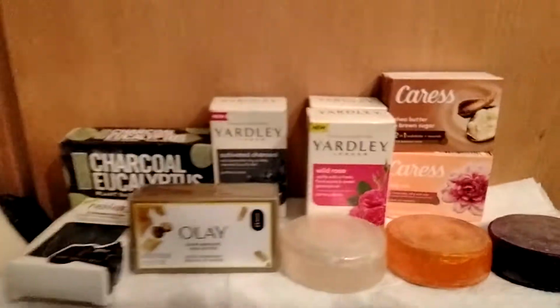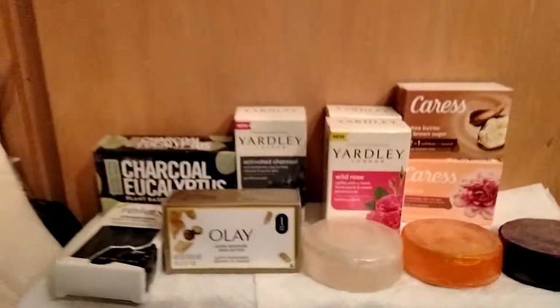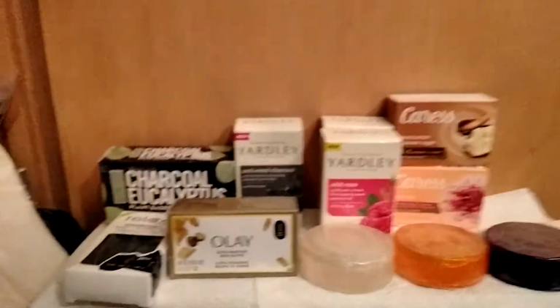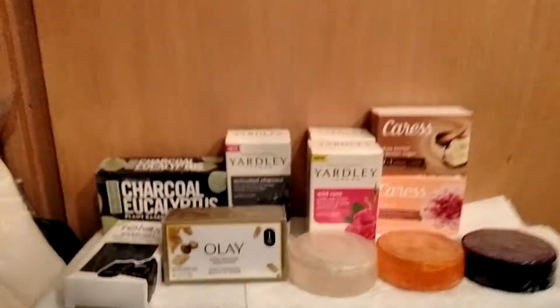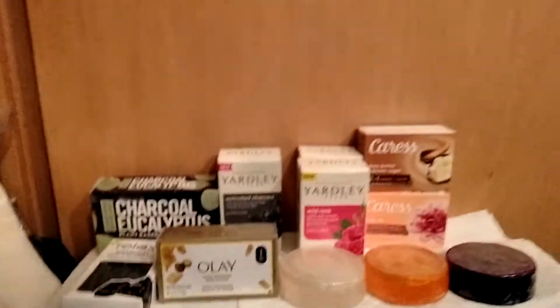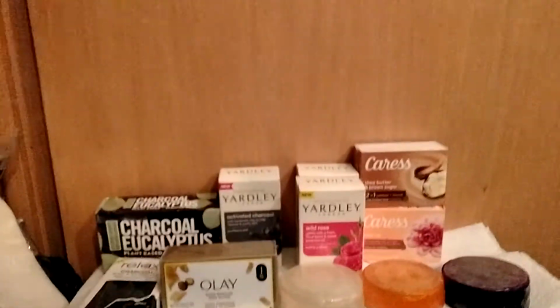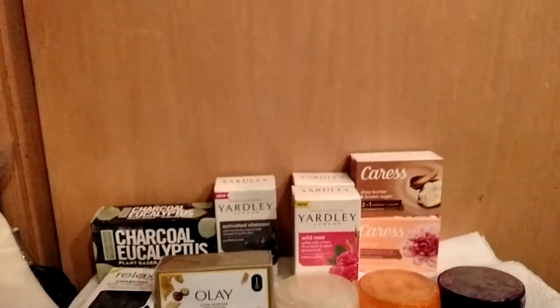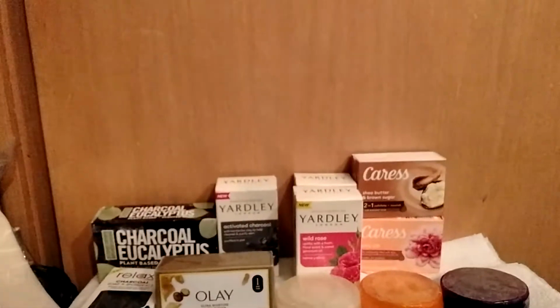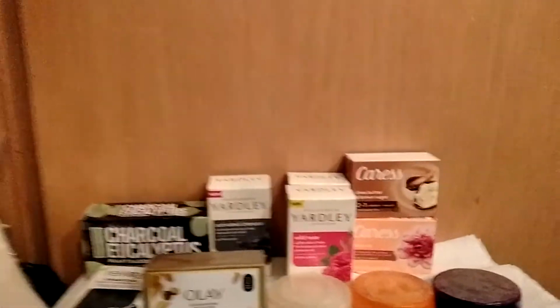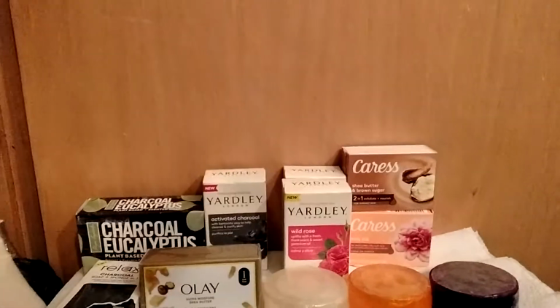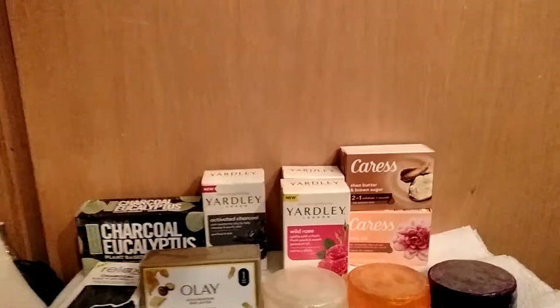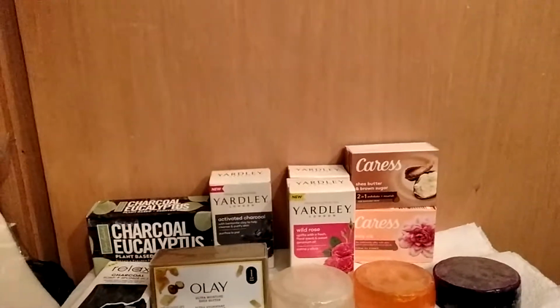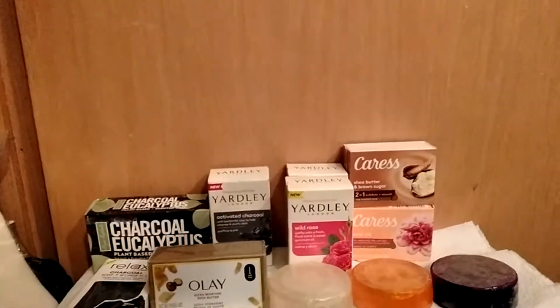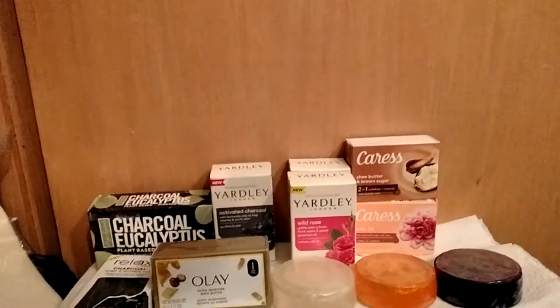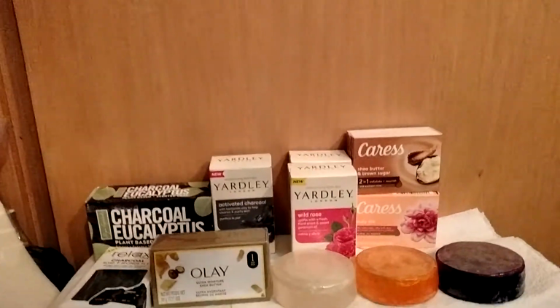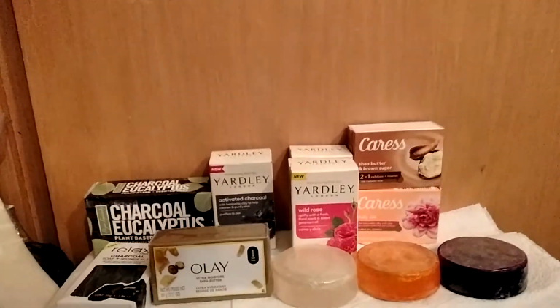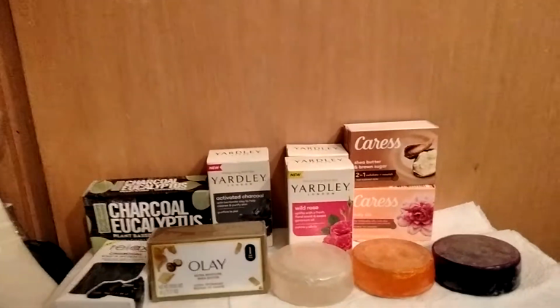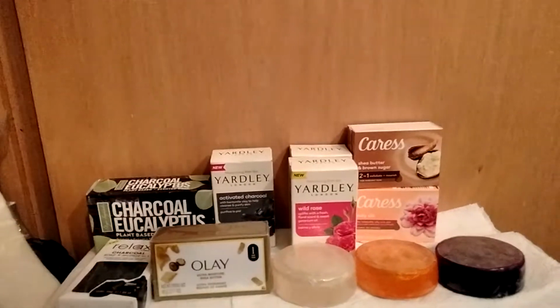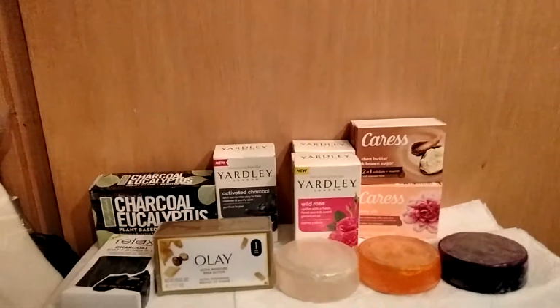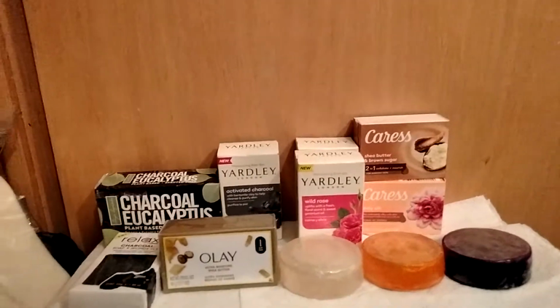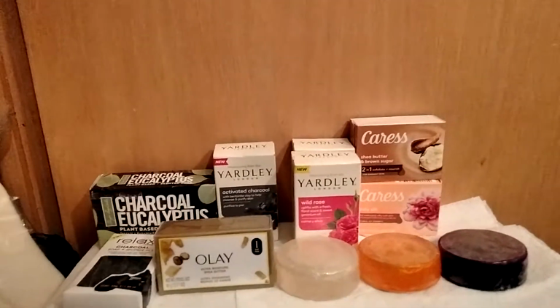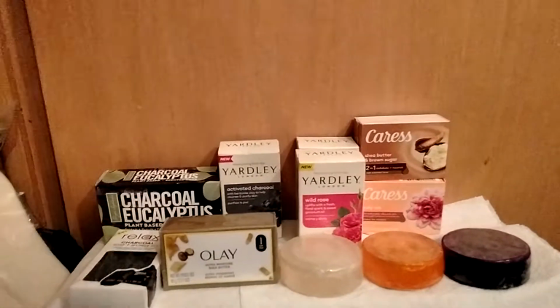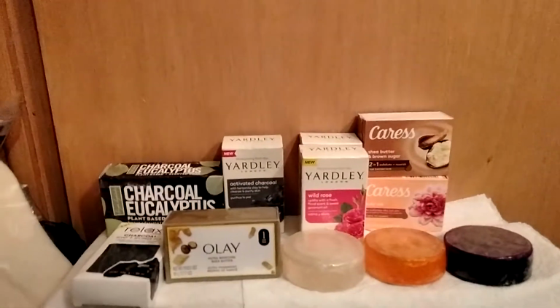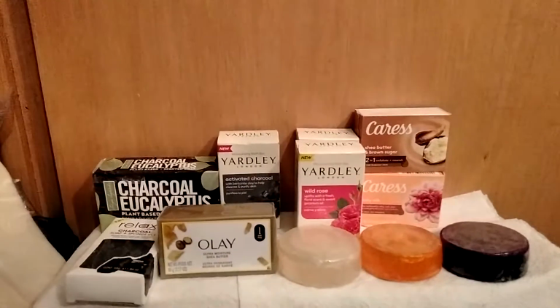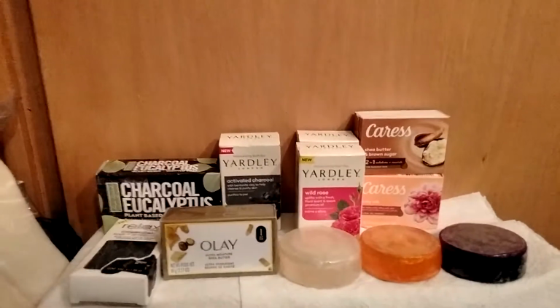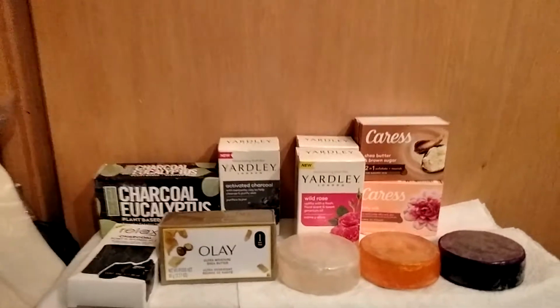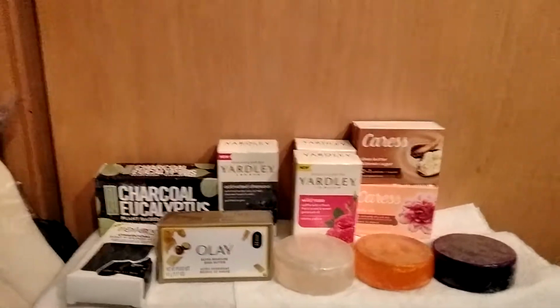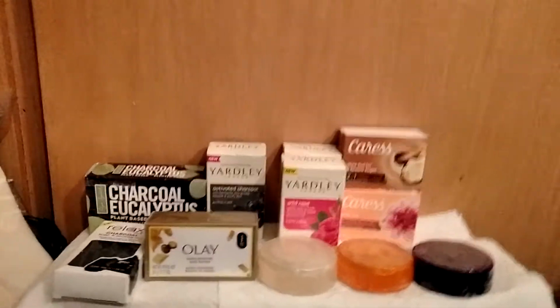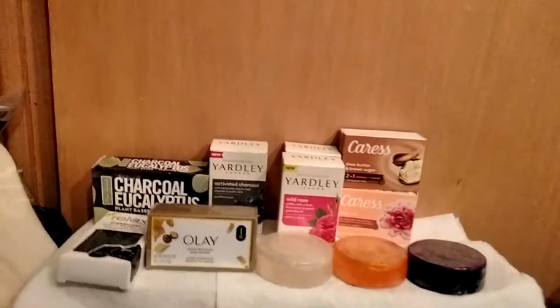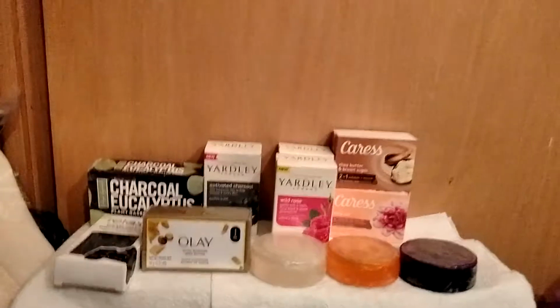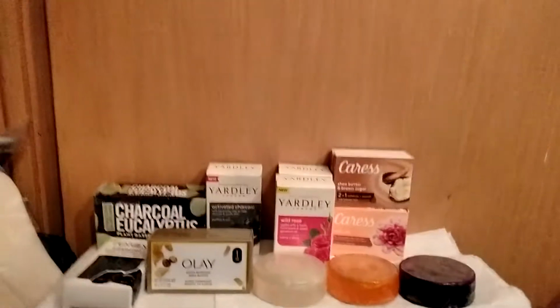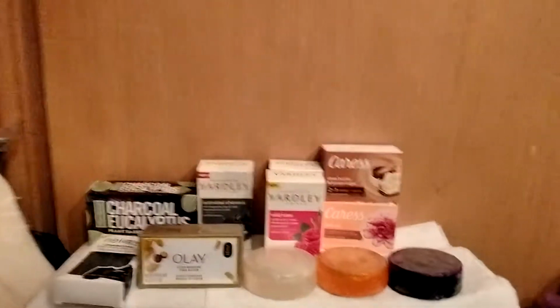Okay, I'm going to continue on — we're going into body washes and mousse.